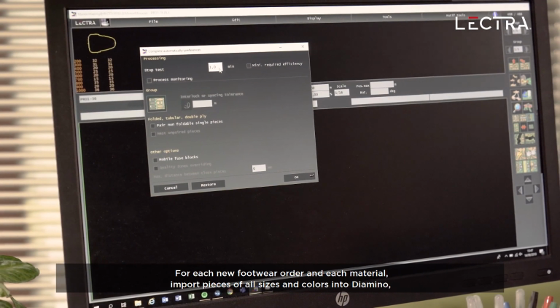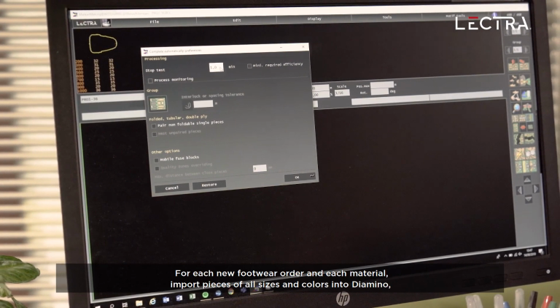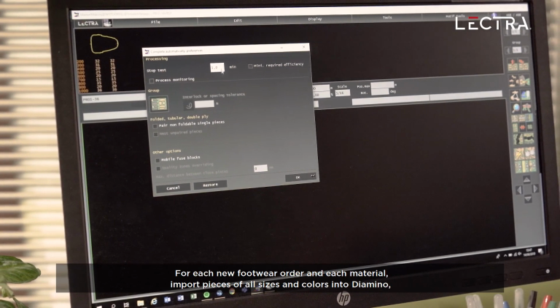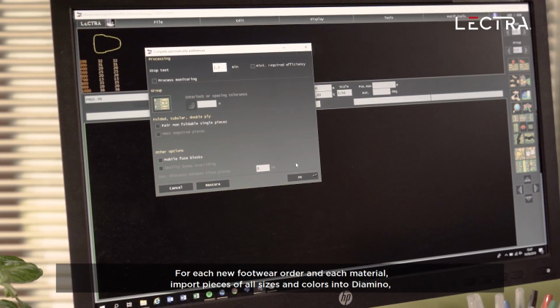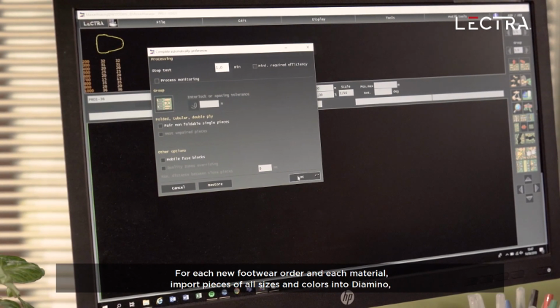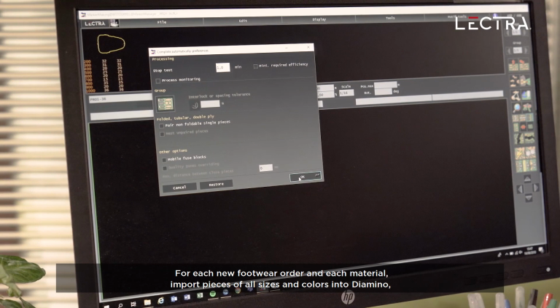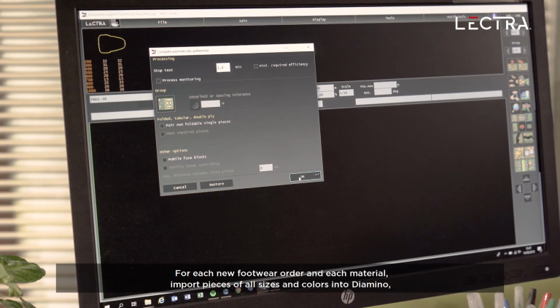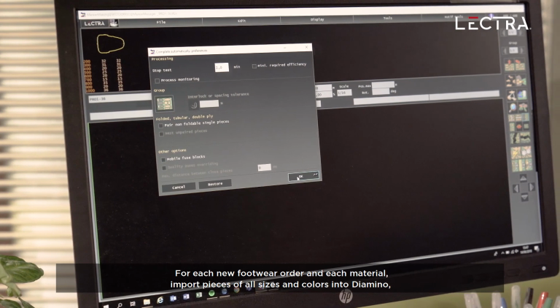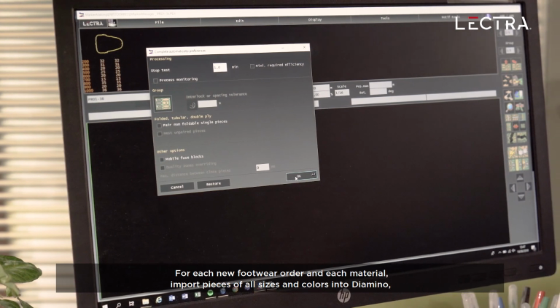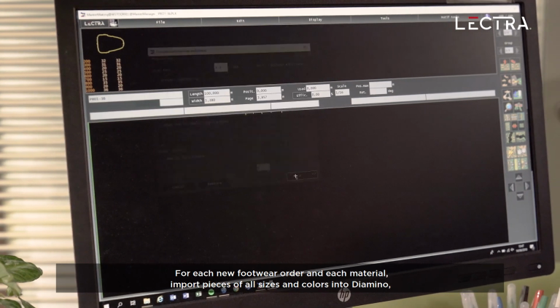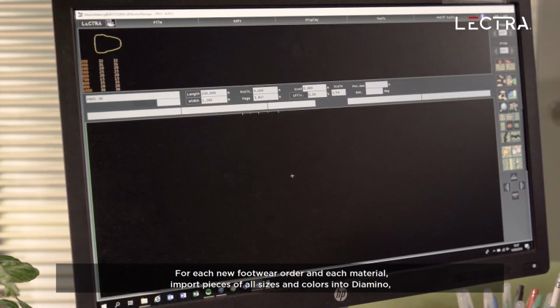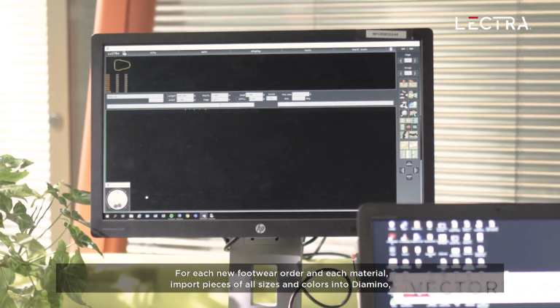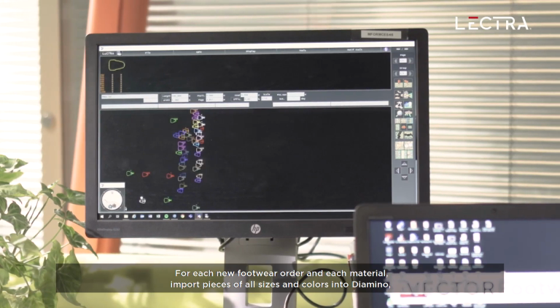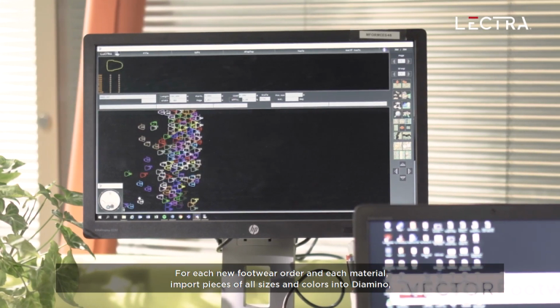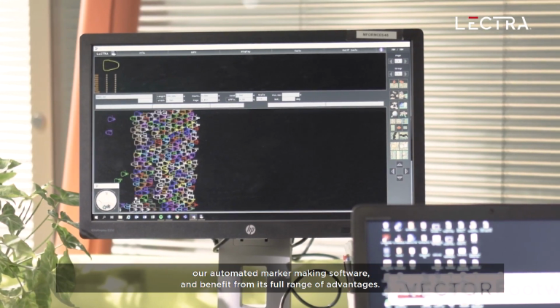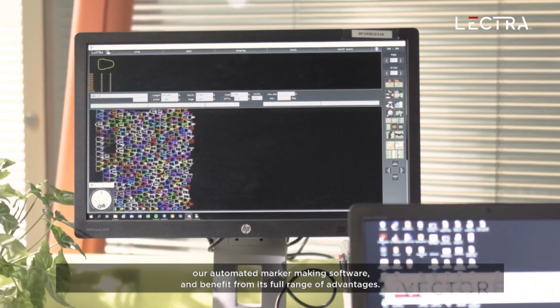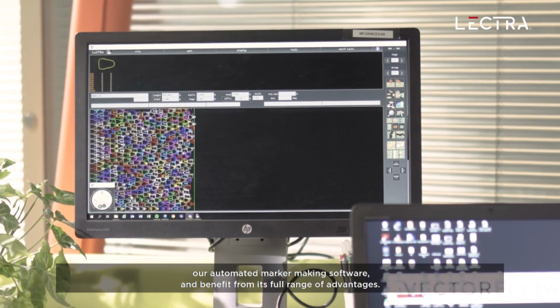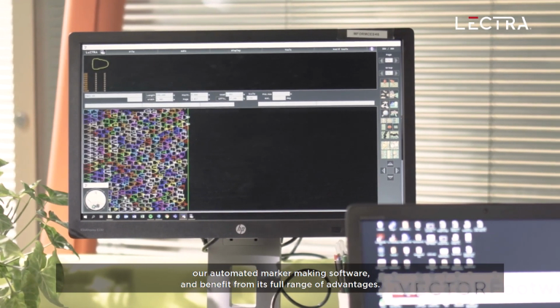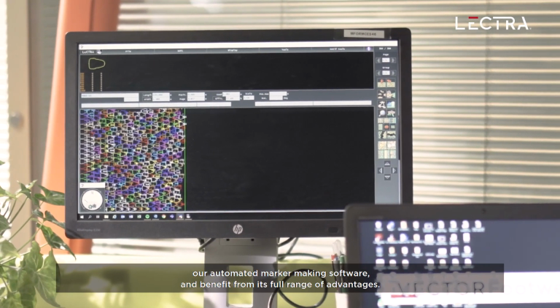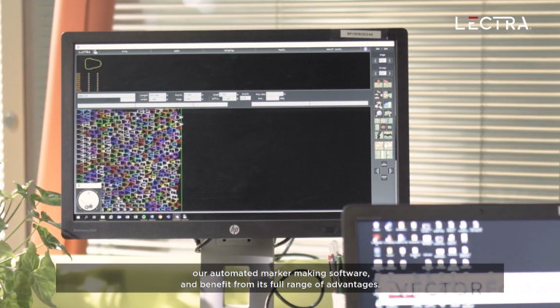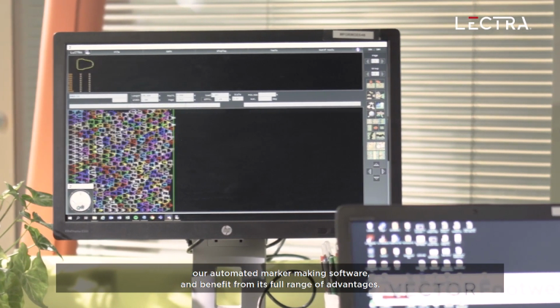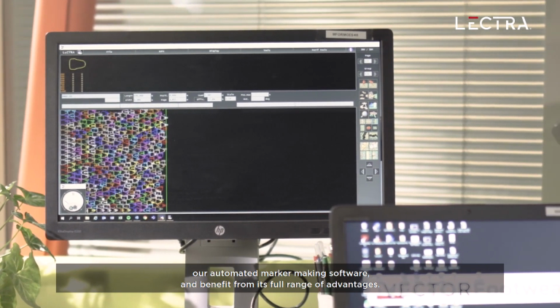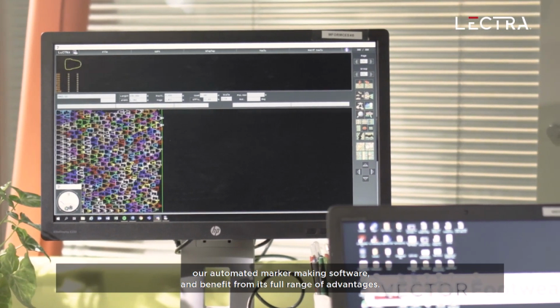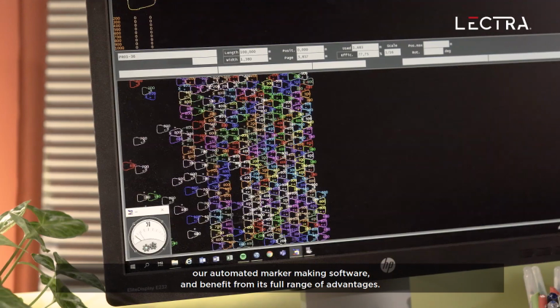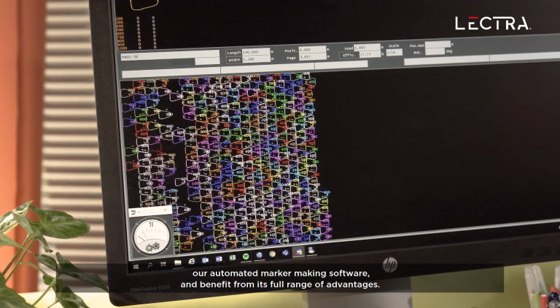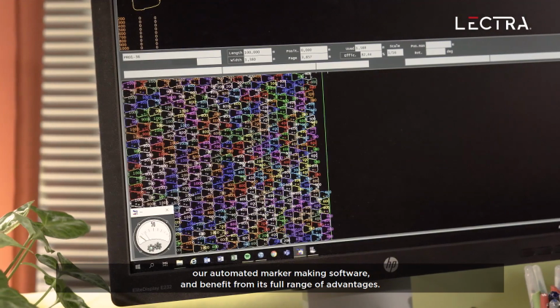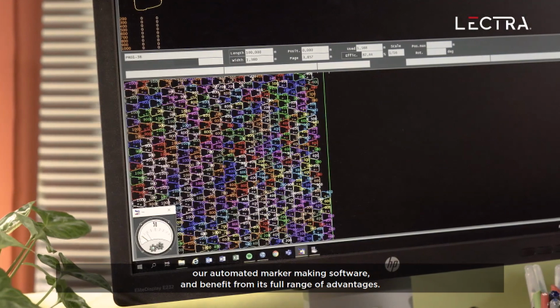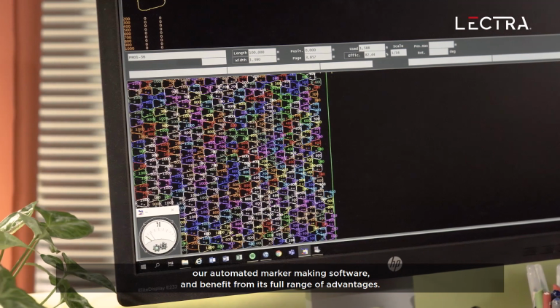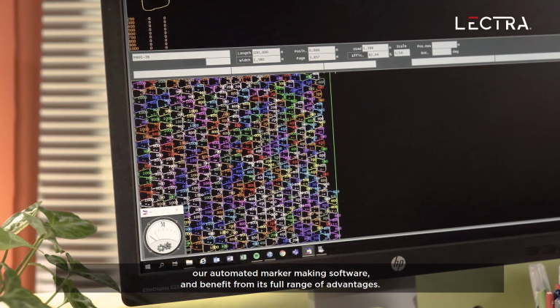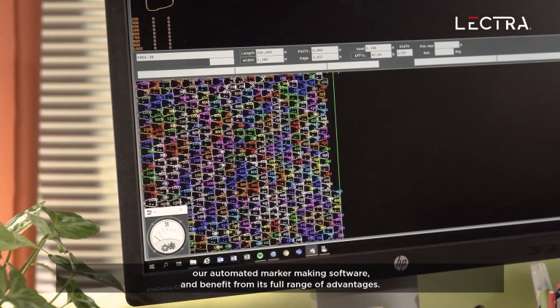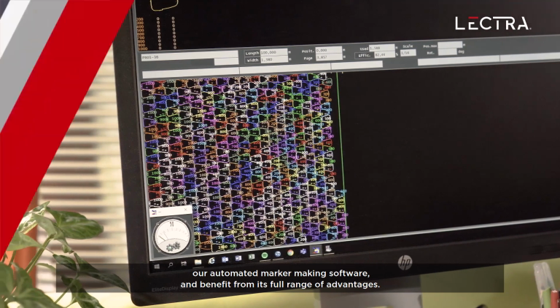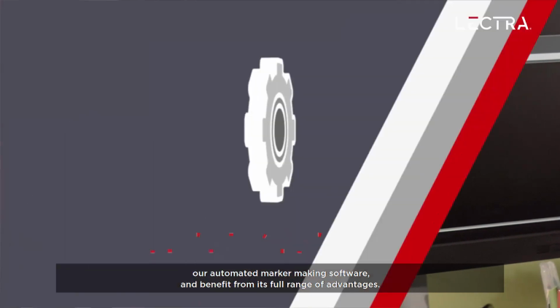import pieces of all sizes and colors into Diamino, our automated marker-making software, and benefit from its full range of advantages.